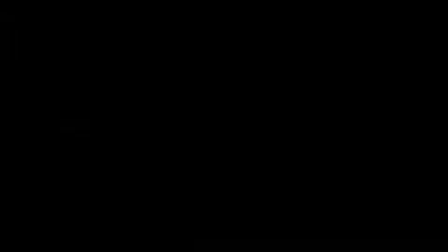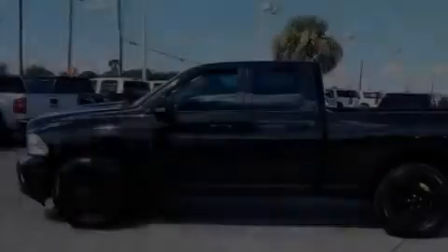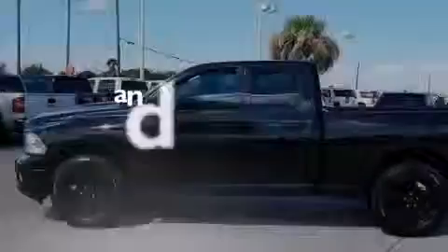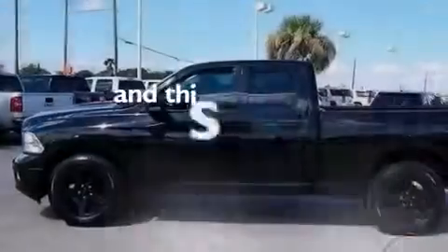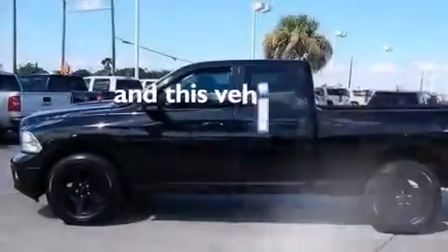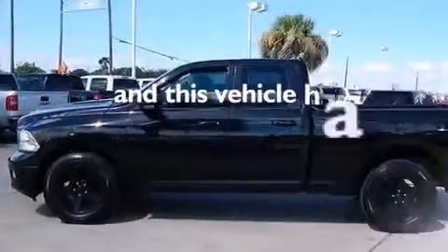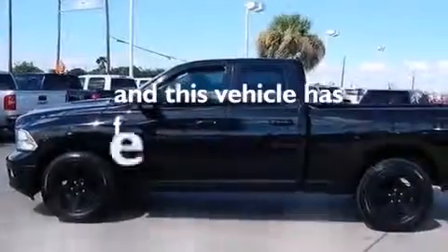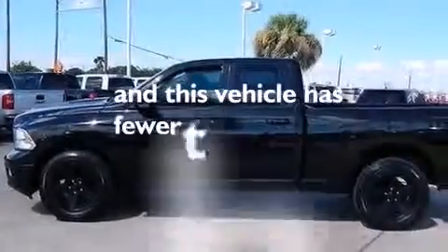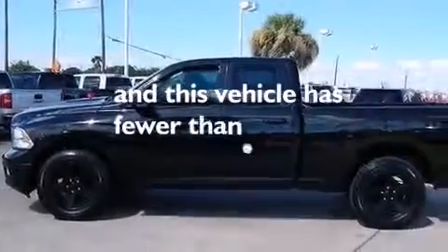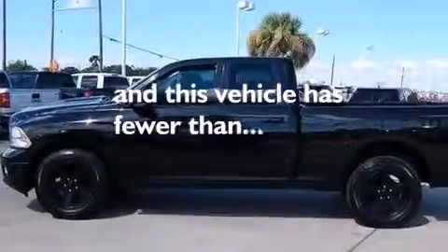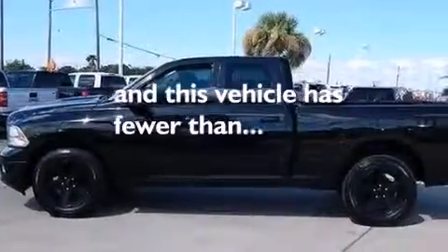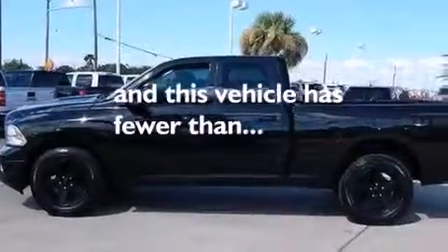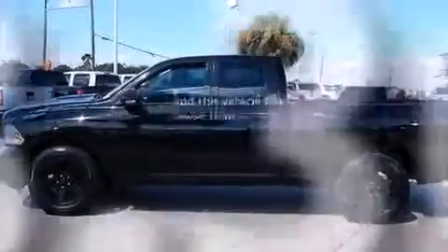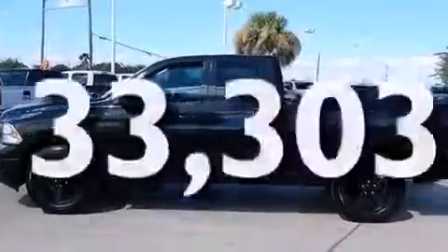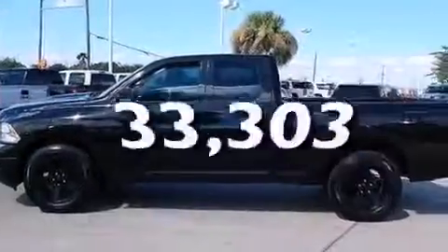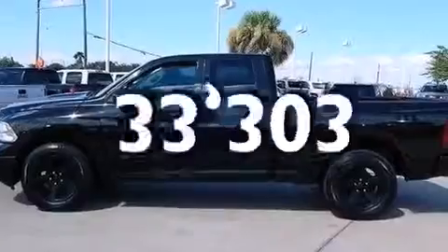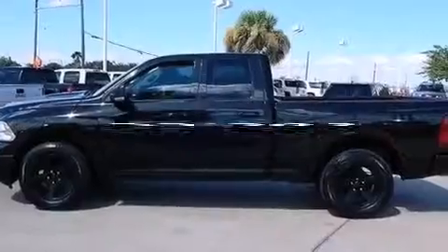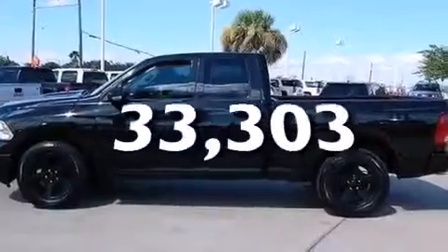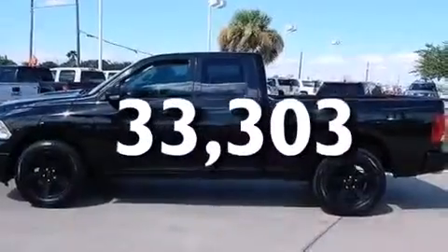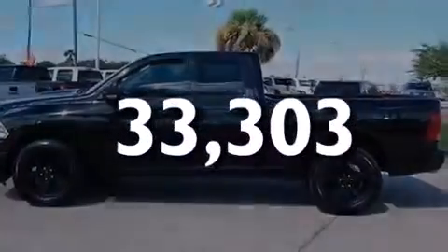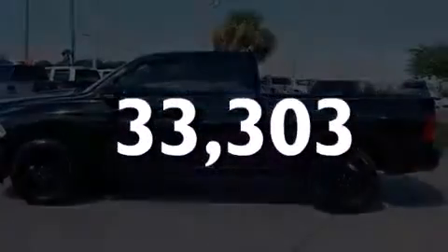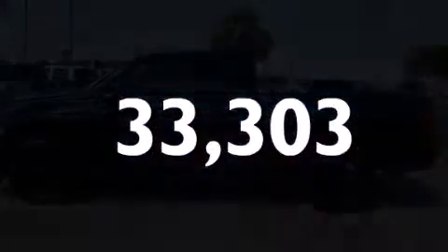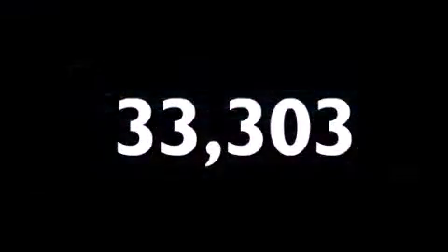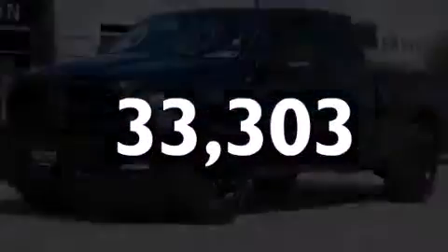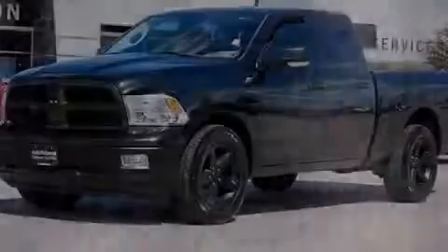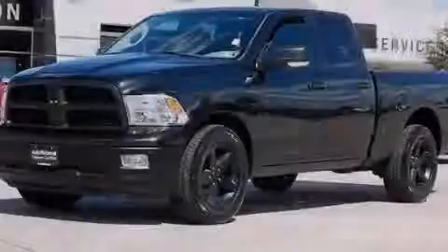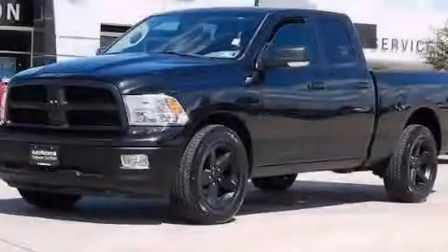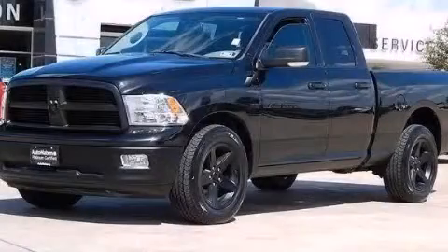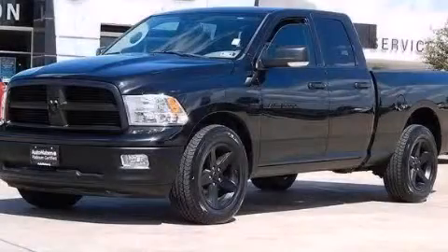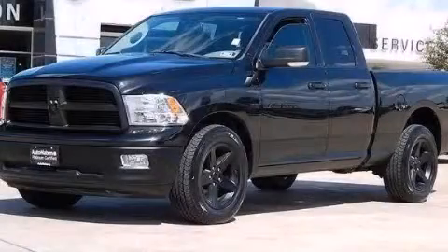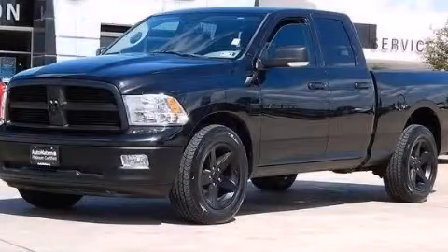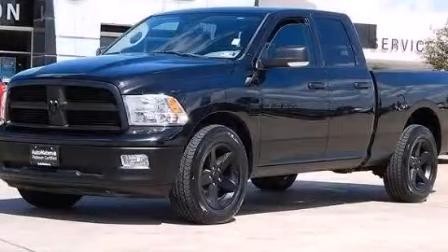This vehicle has less than 34,000 miles. Contact us today to arrange your test drive.